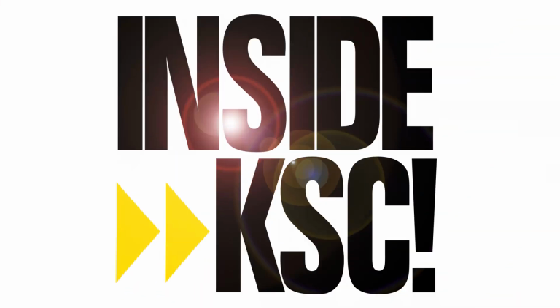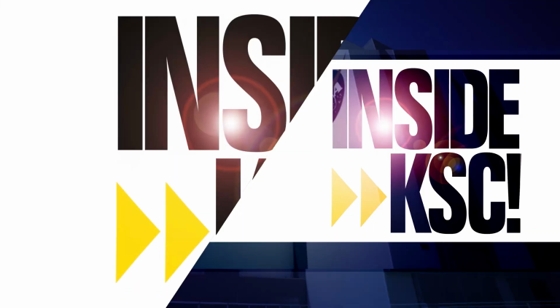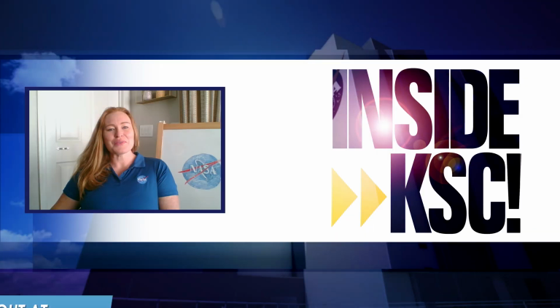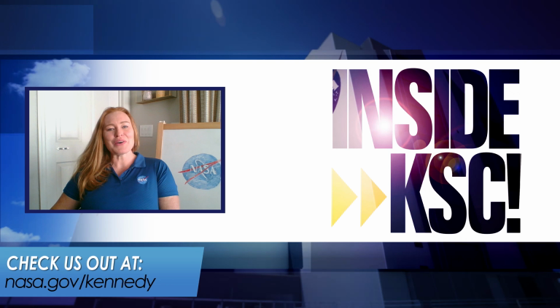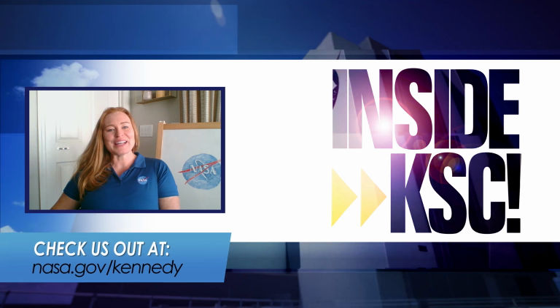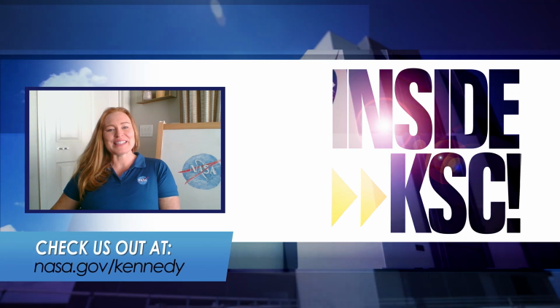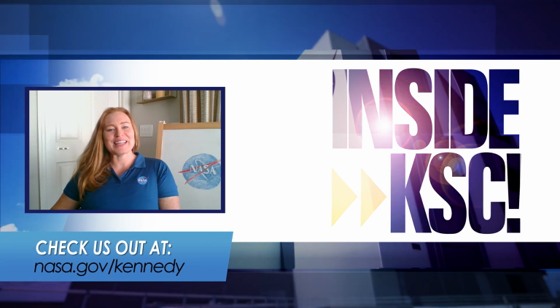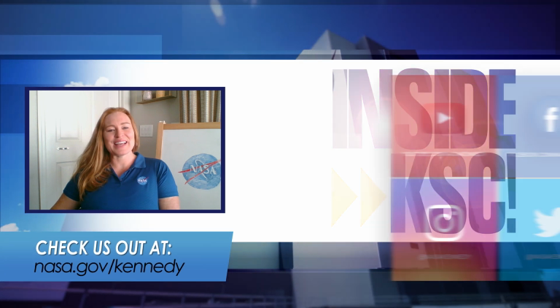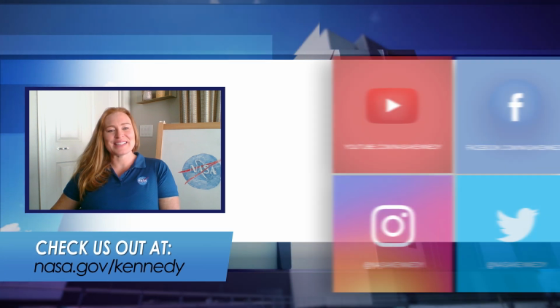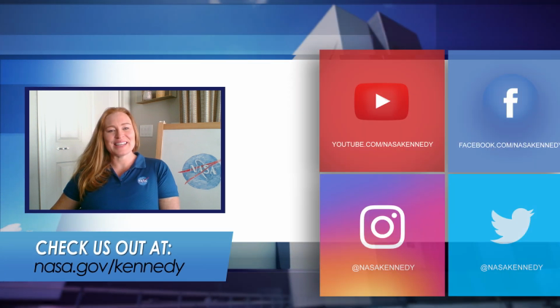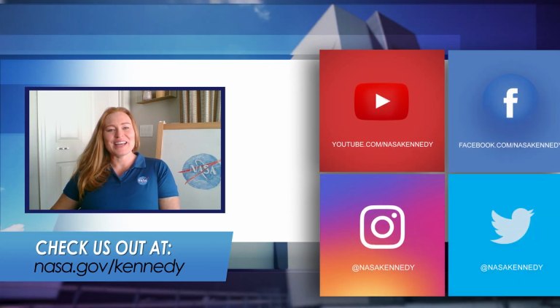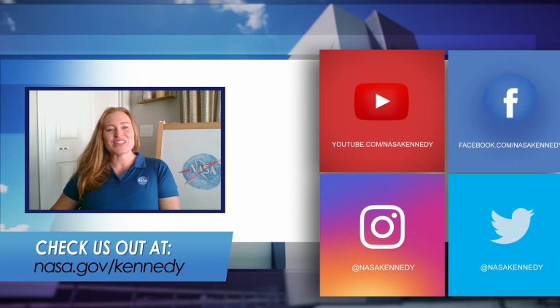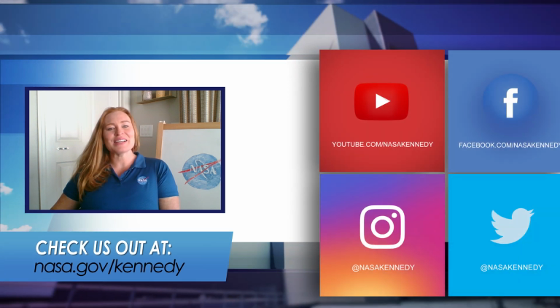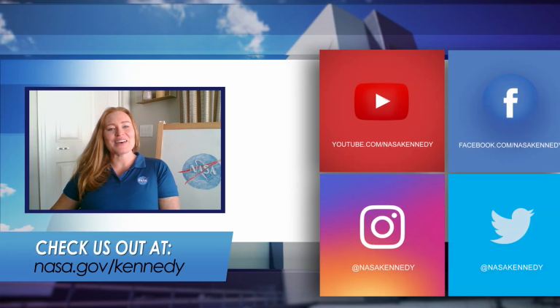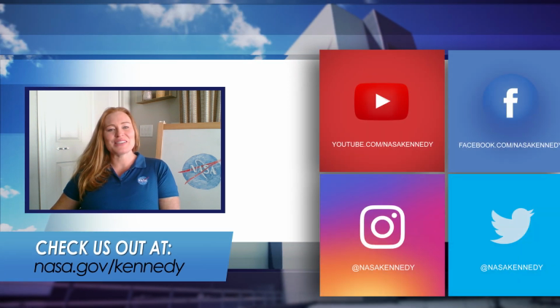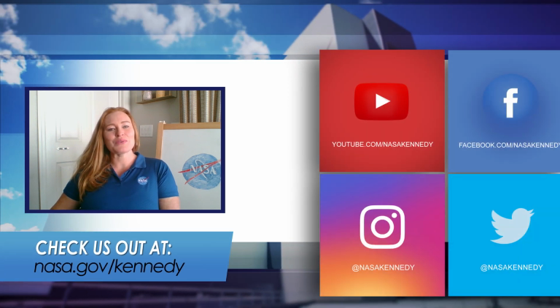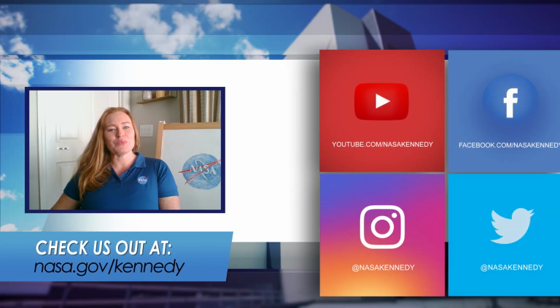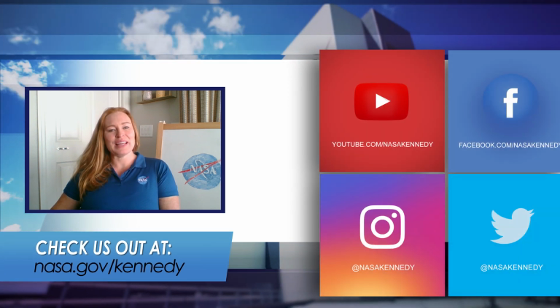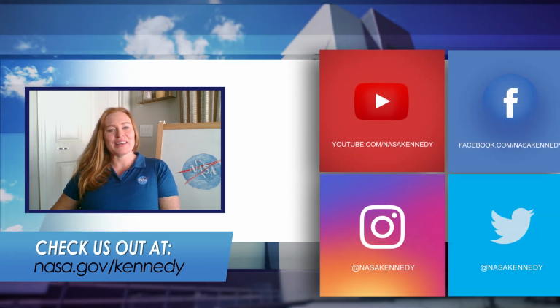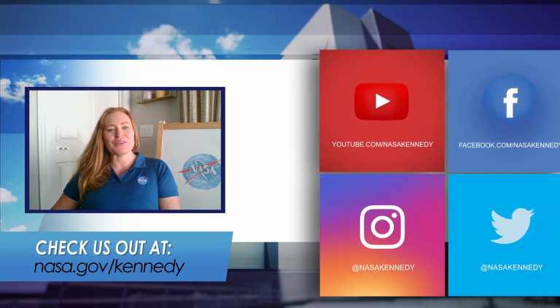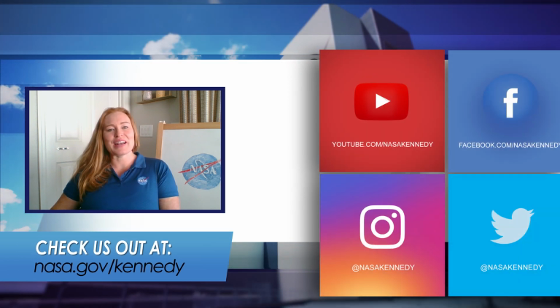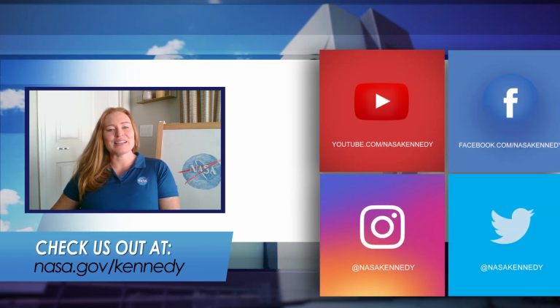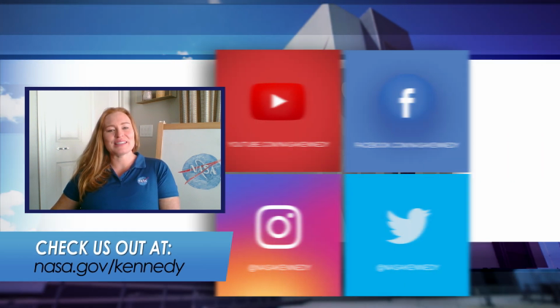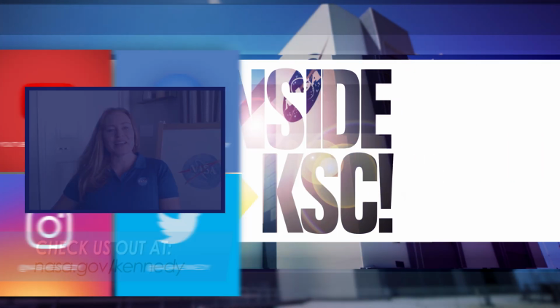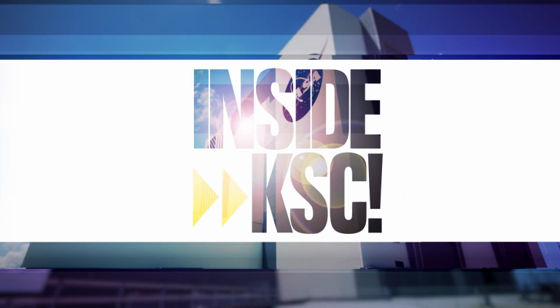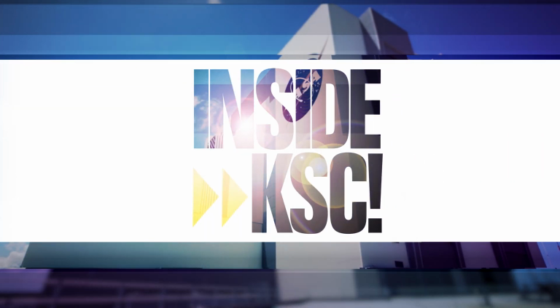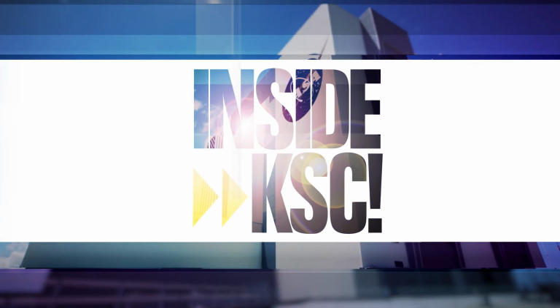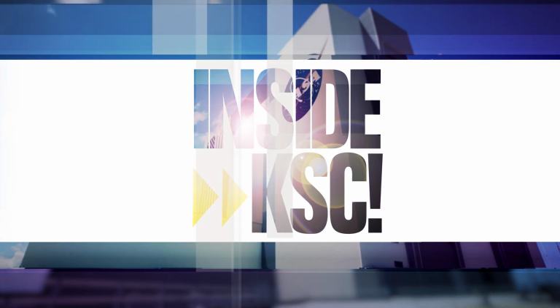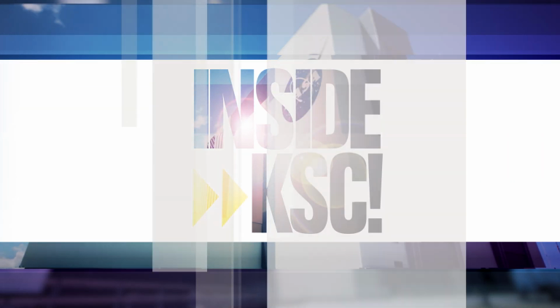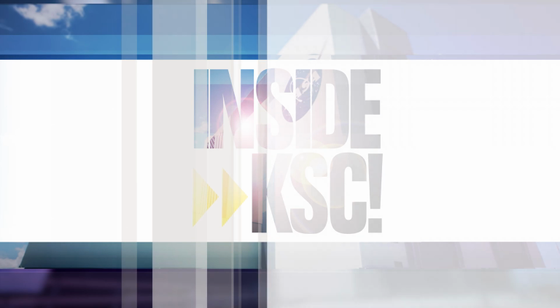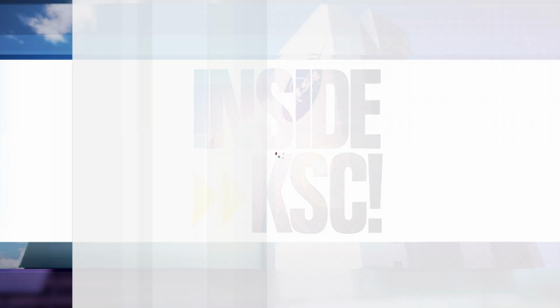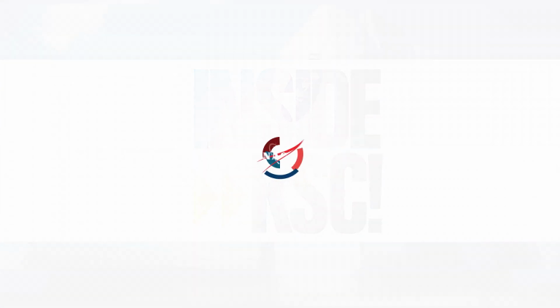For more Inside KSC, check us out on social media or at nasa.gov/Kennedy.